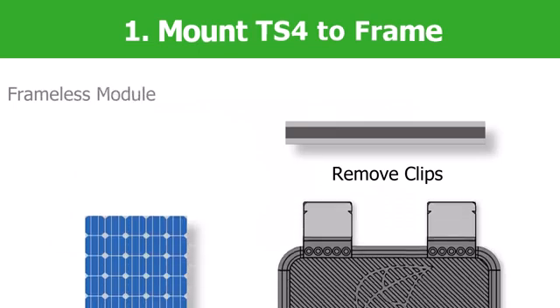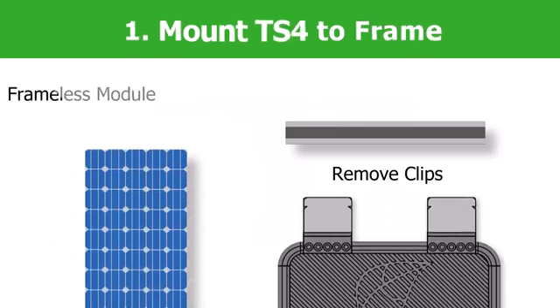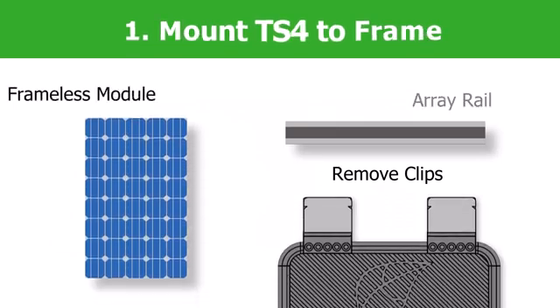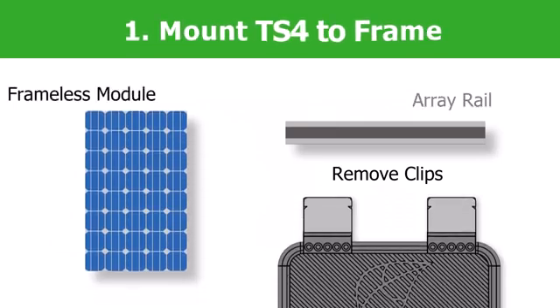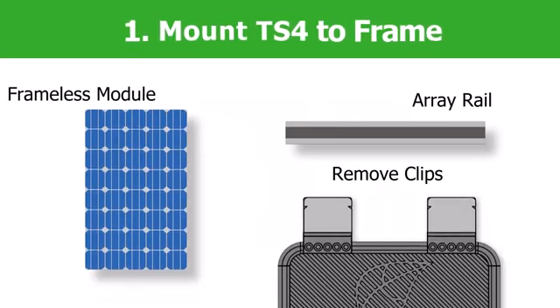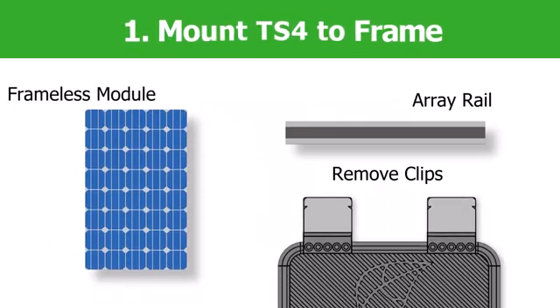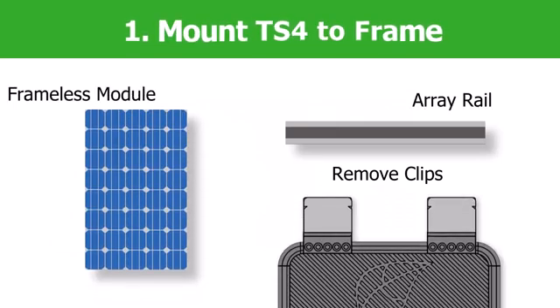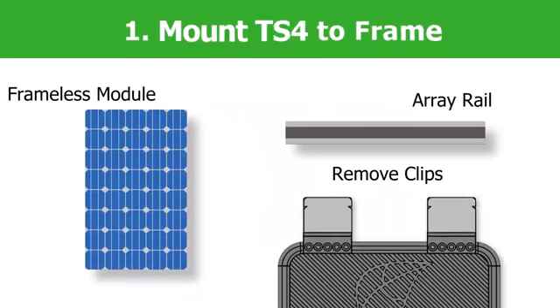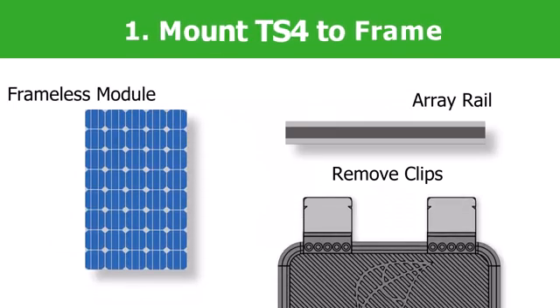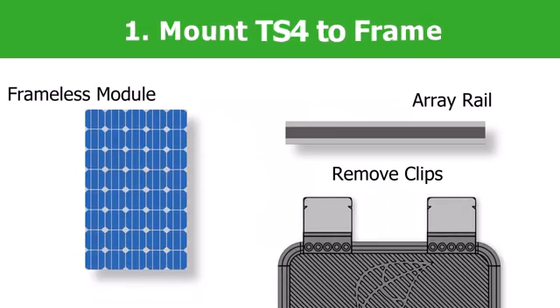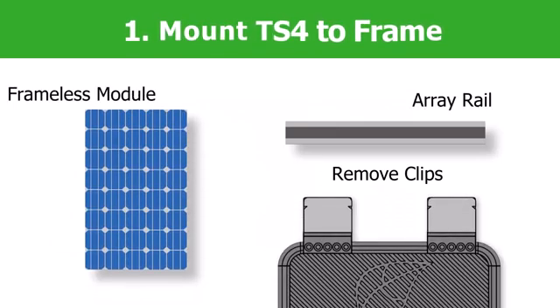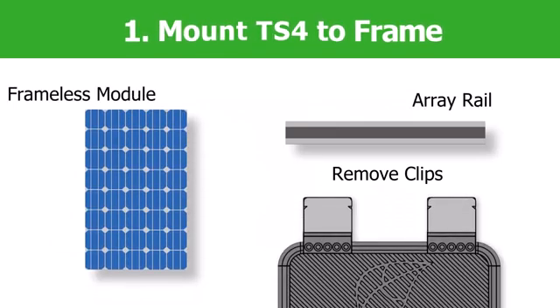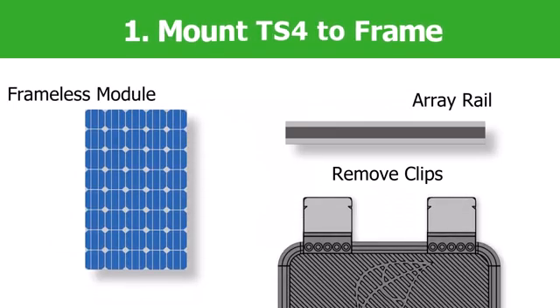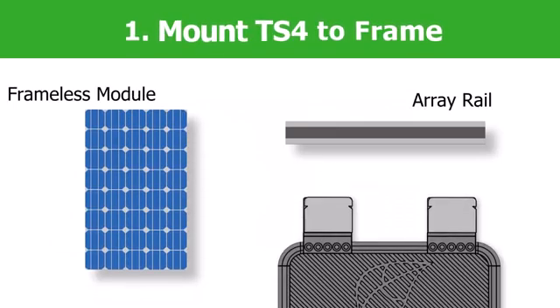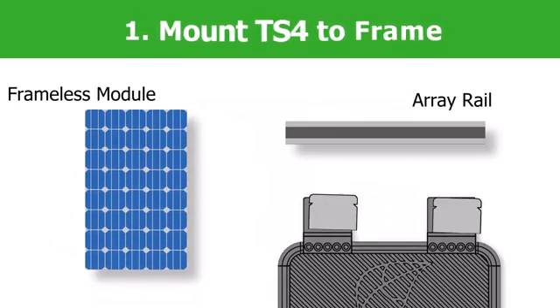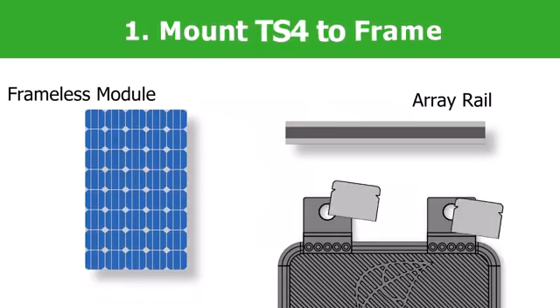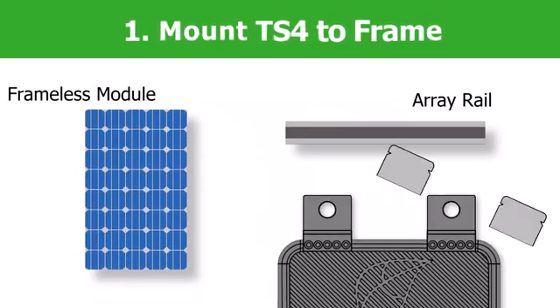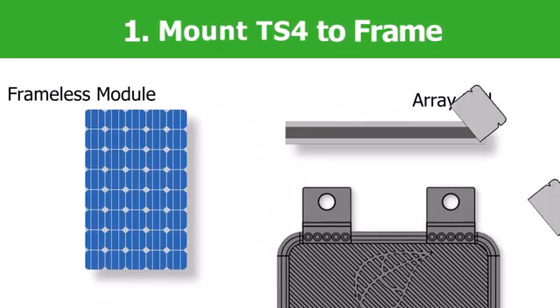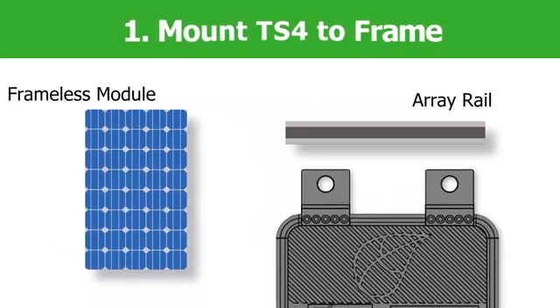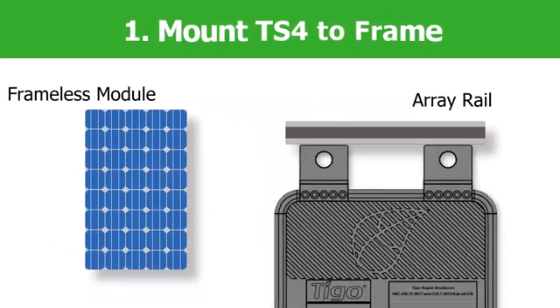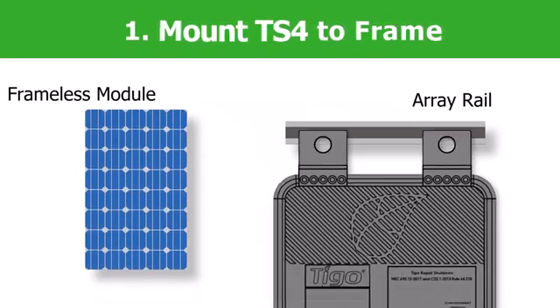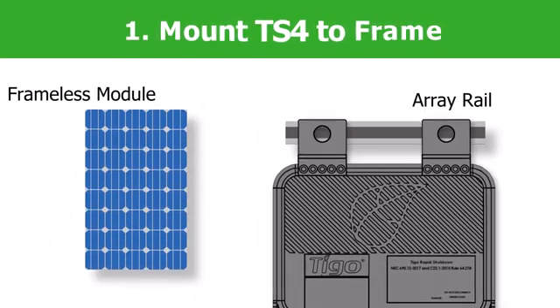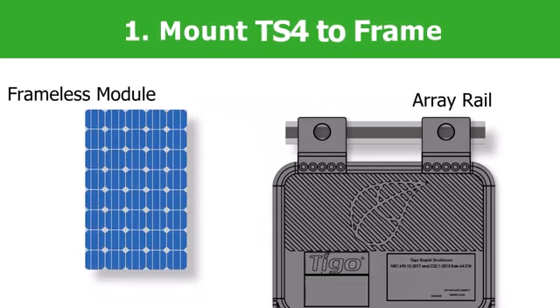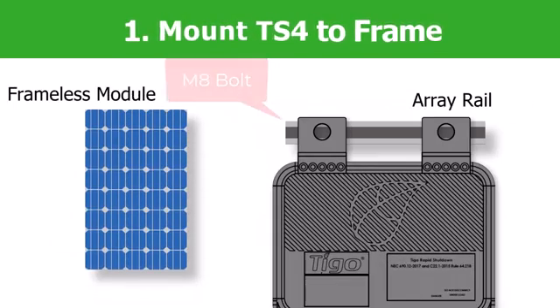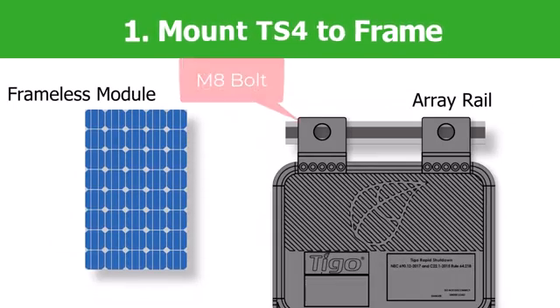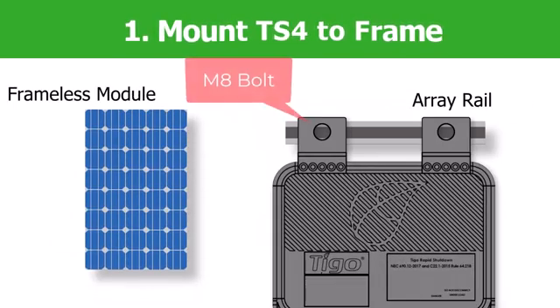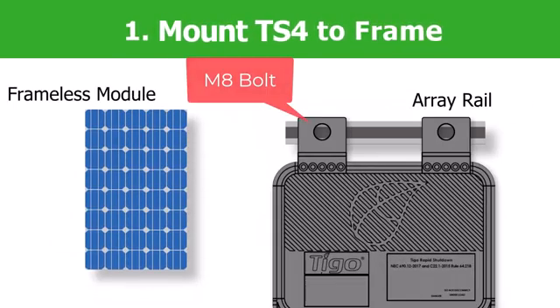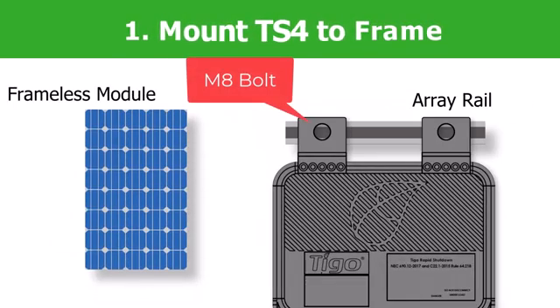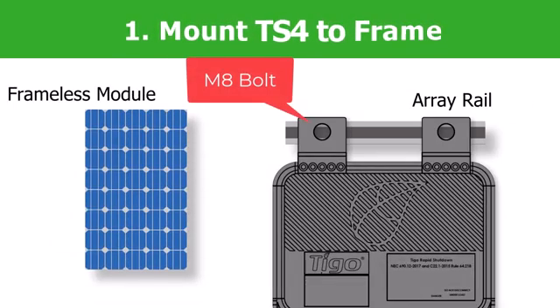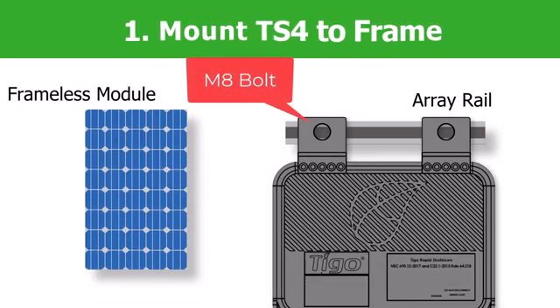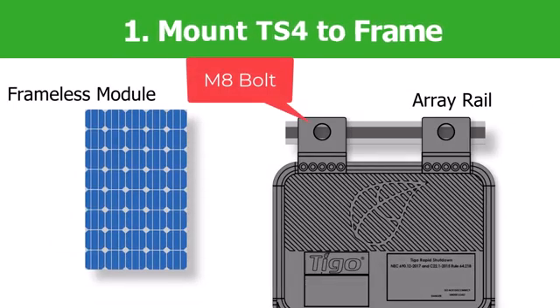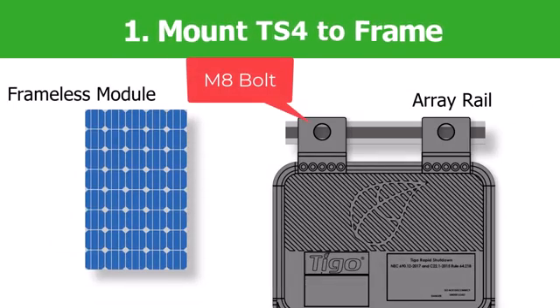If using frameless modules, remove the silver clips and bolt directly to the rails.